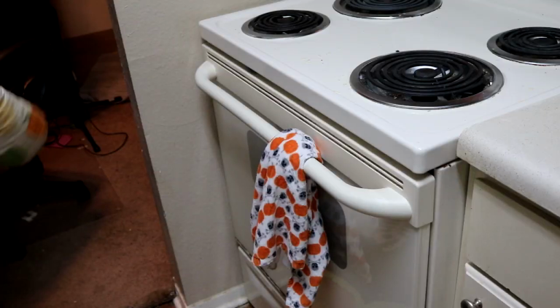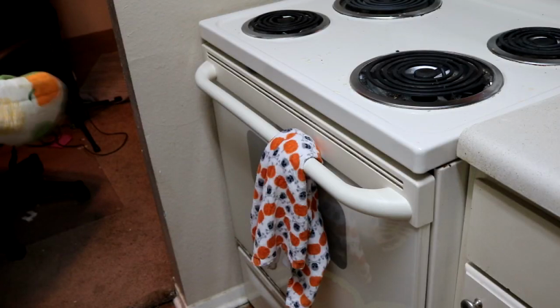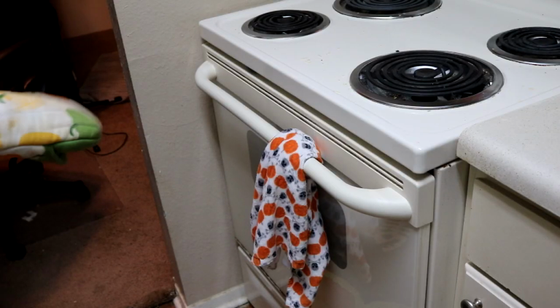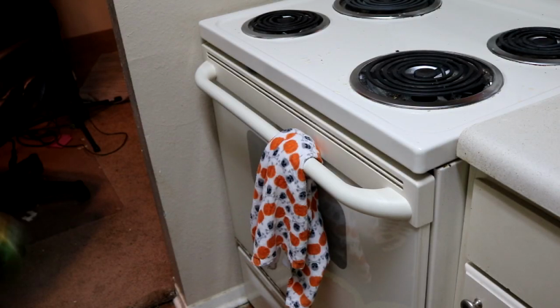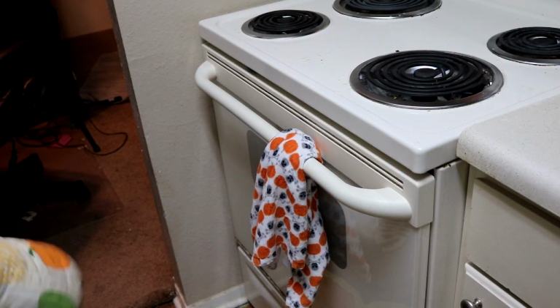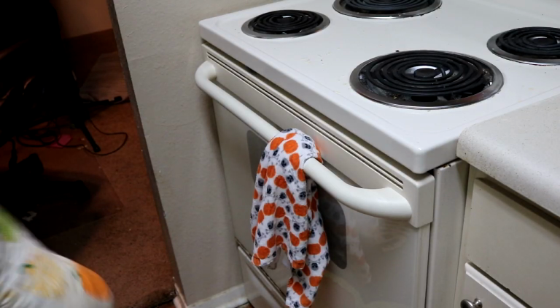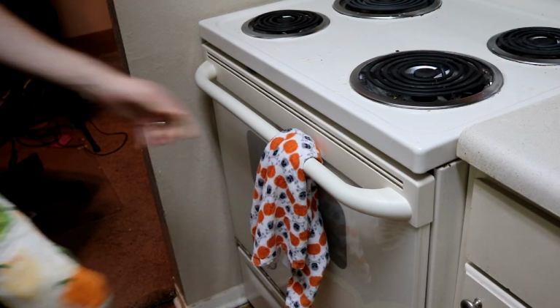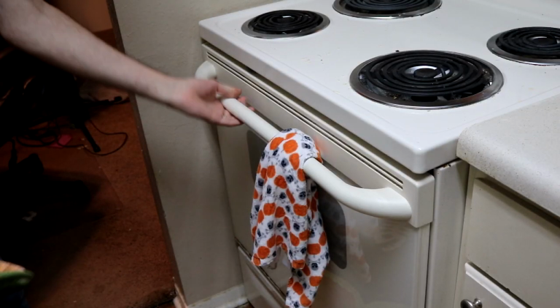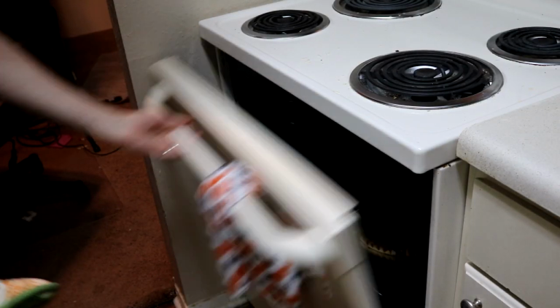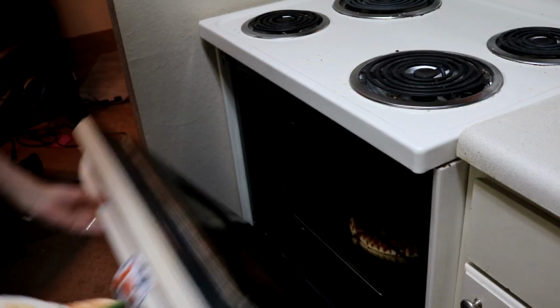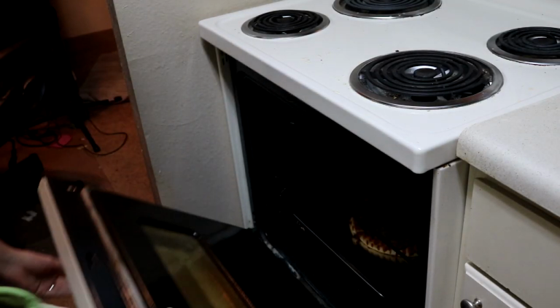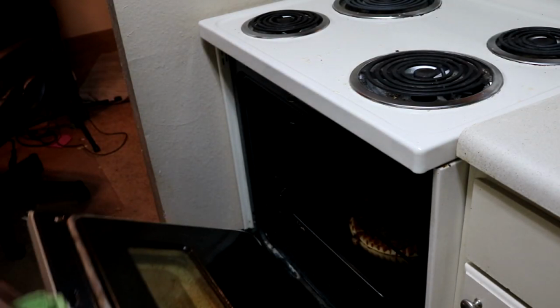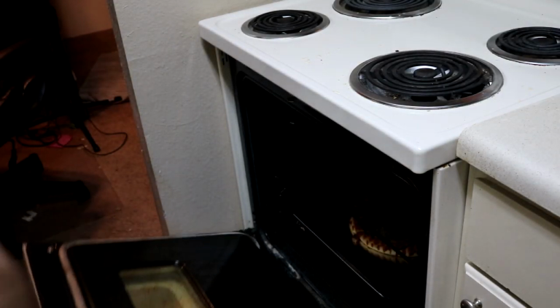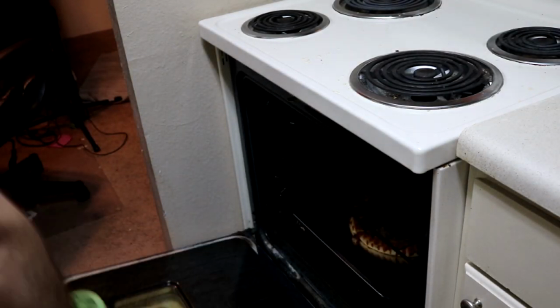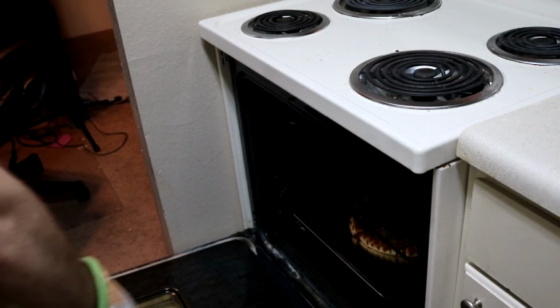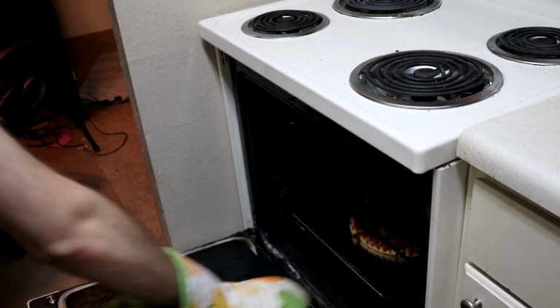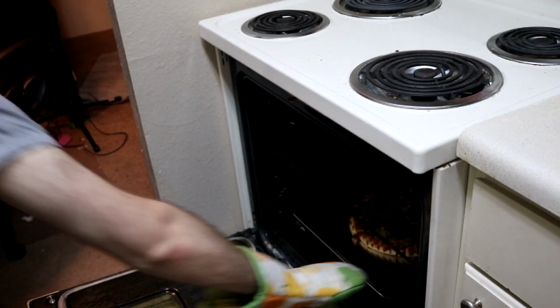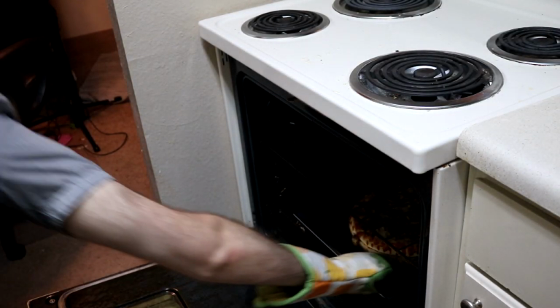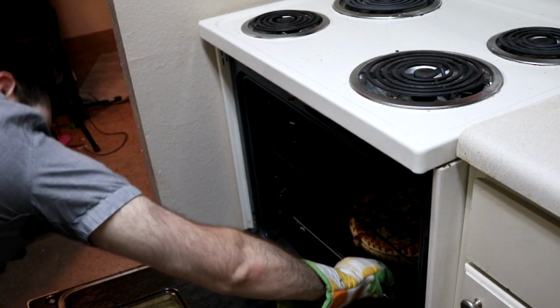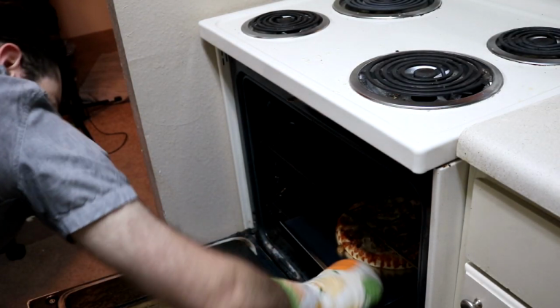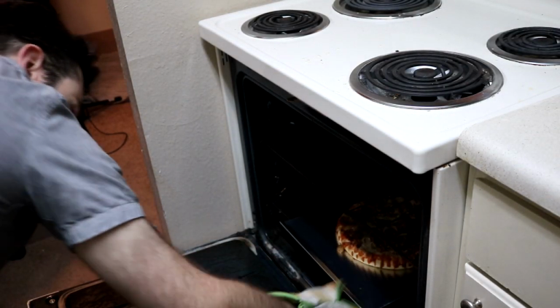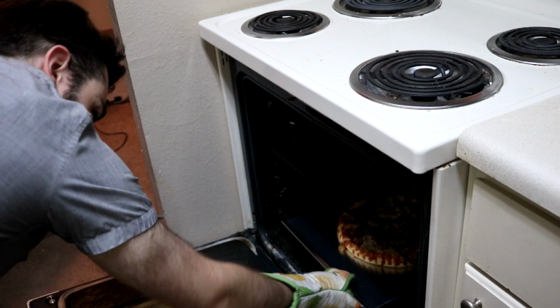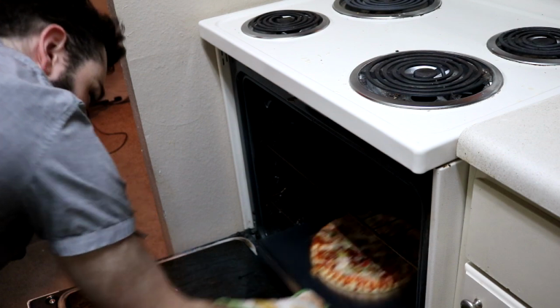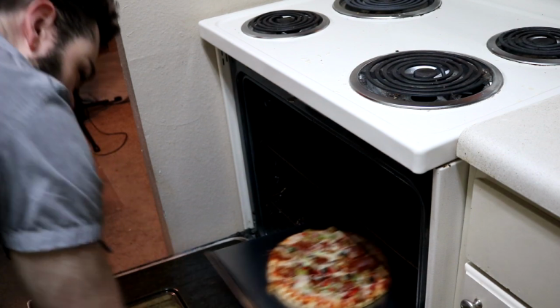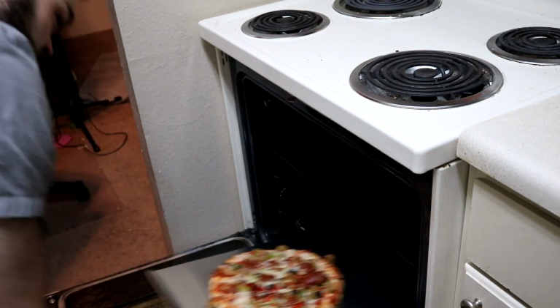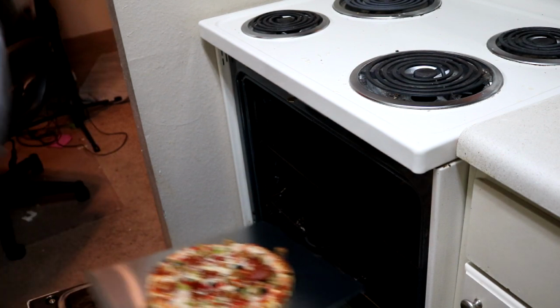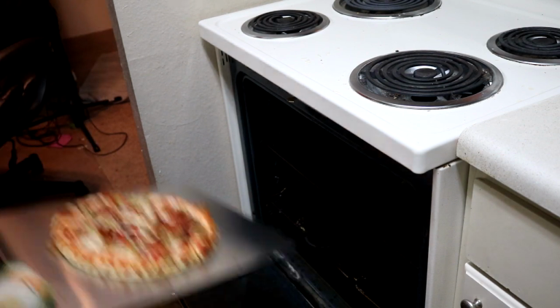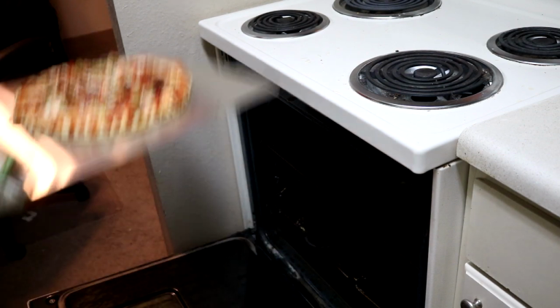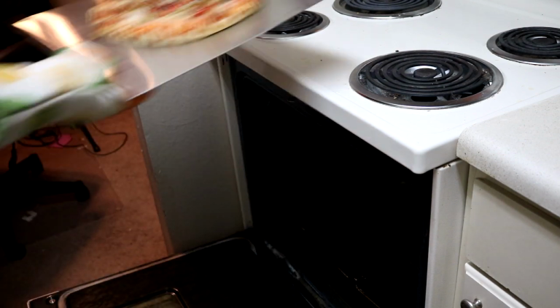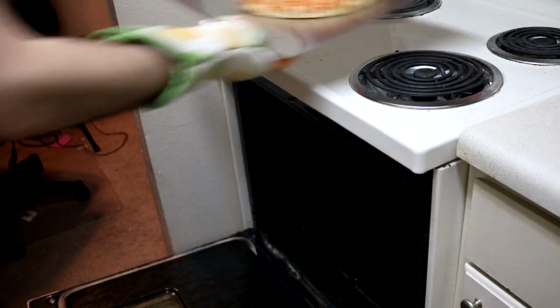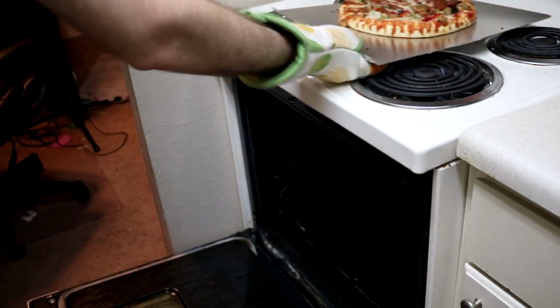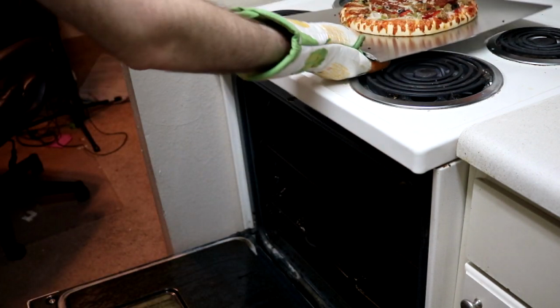Gently, using oven mitts, take the pizza out of the oven. And let it cool — it's really hot.